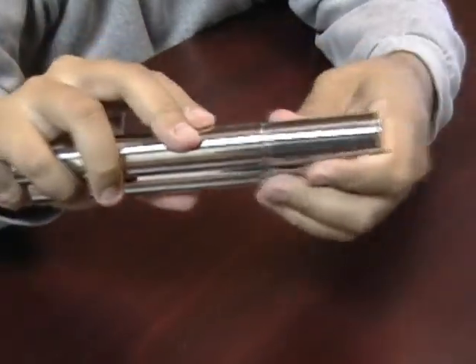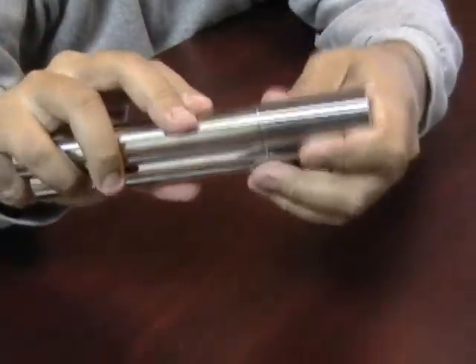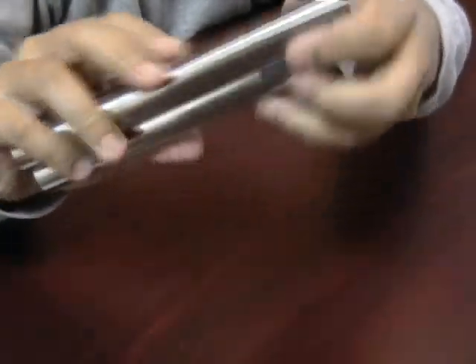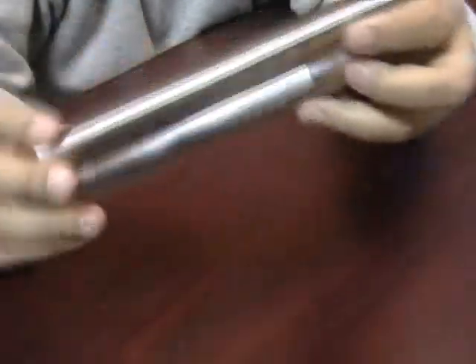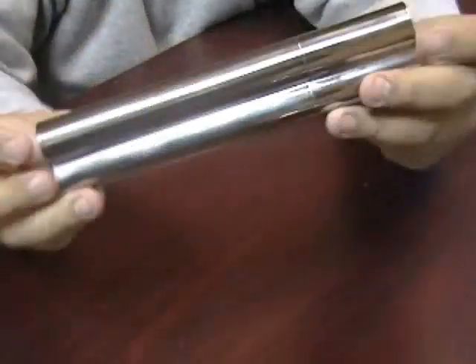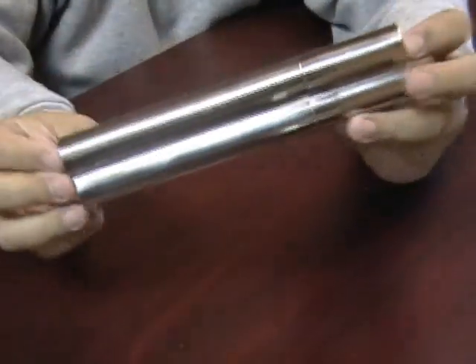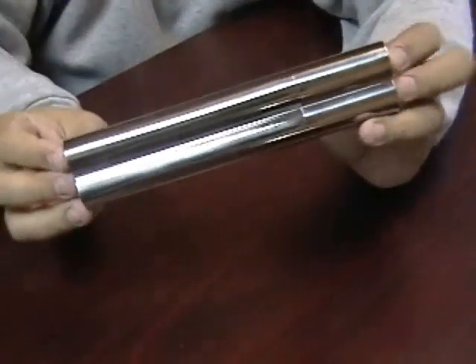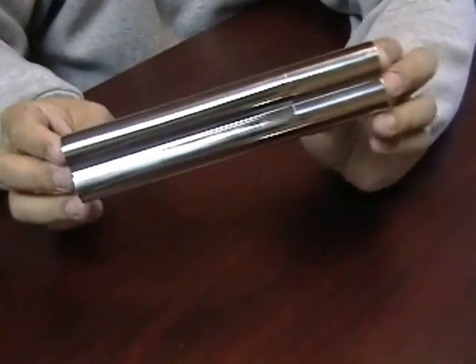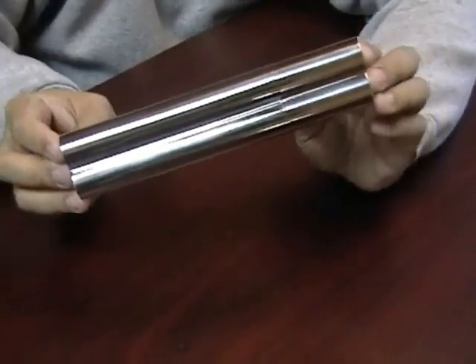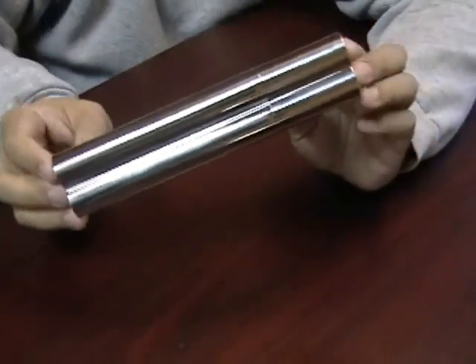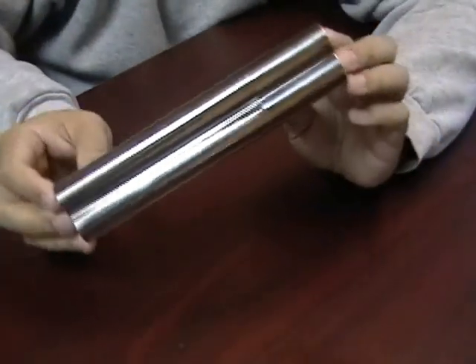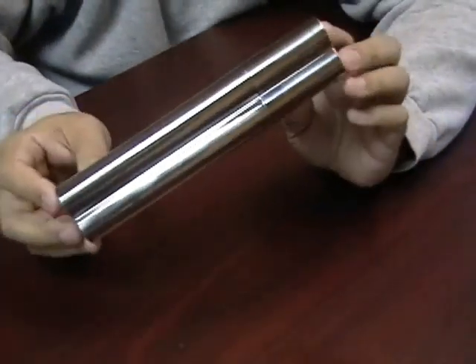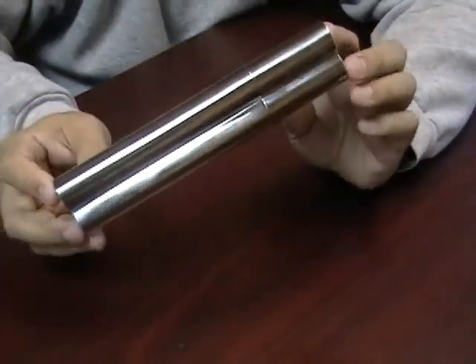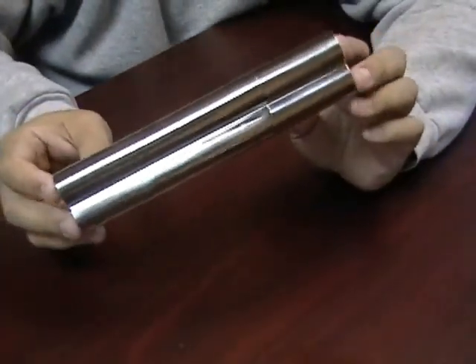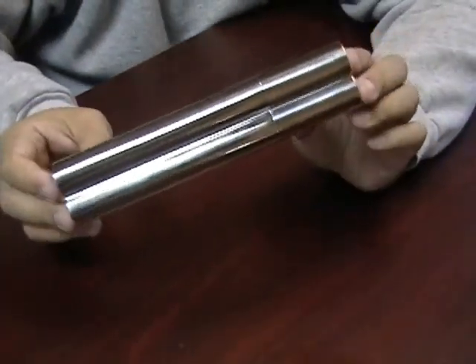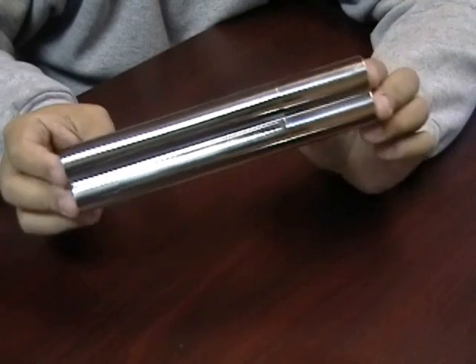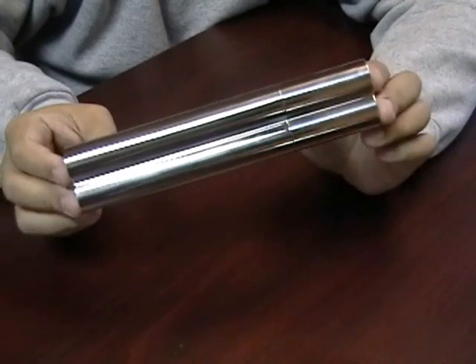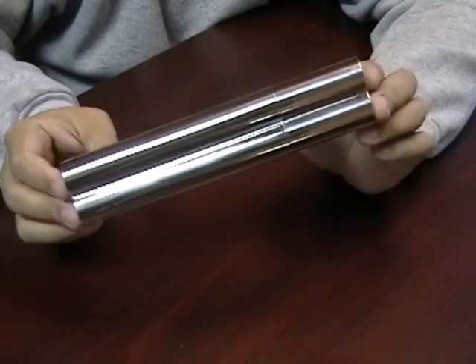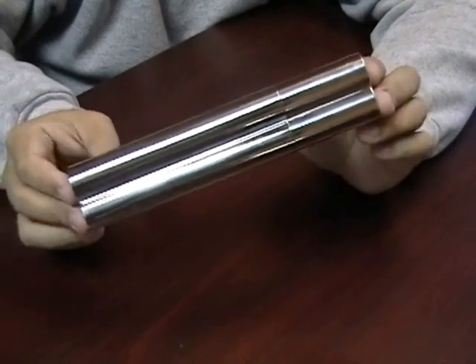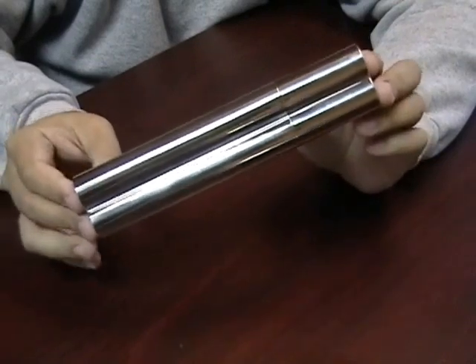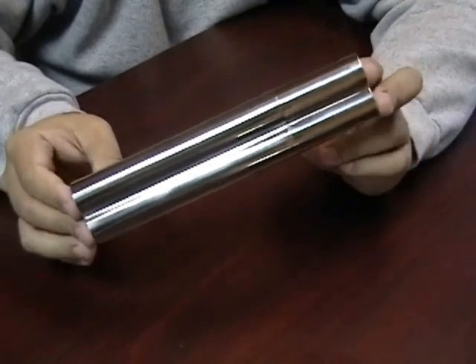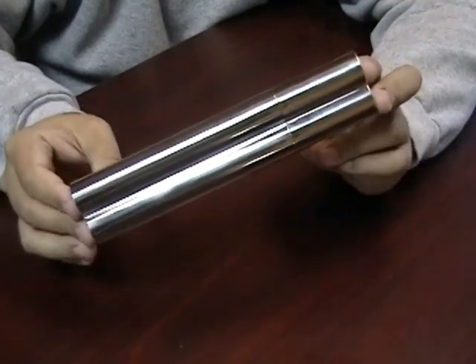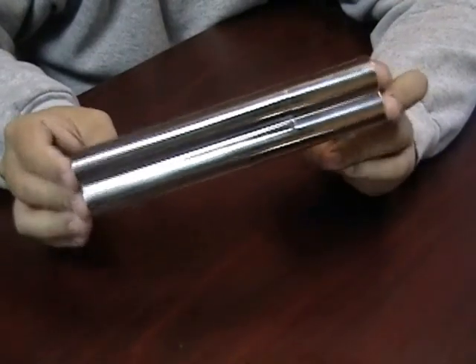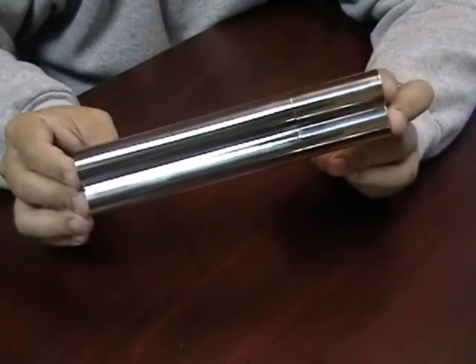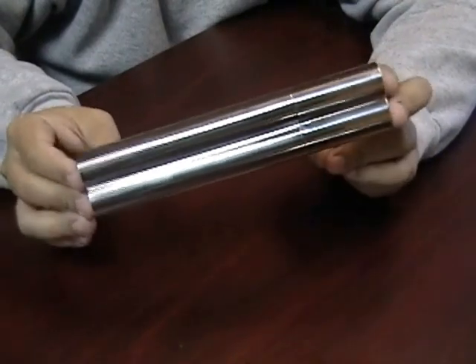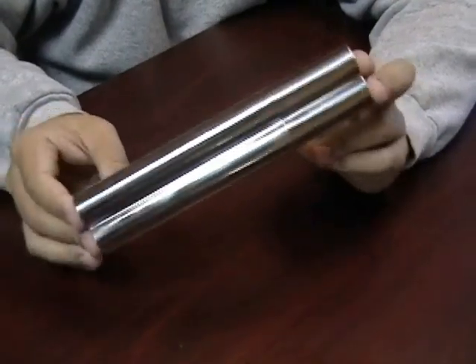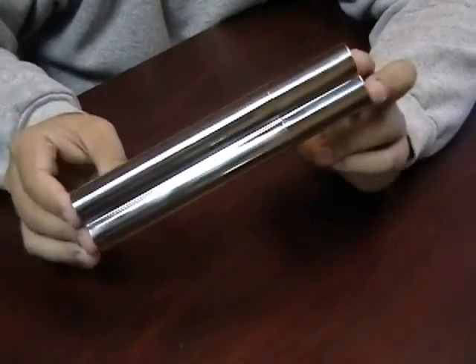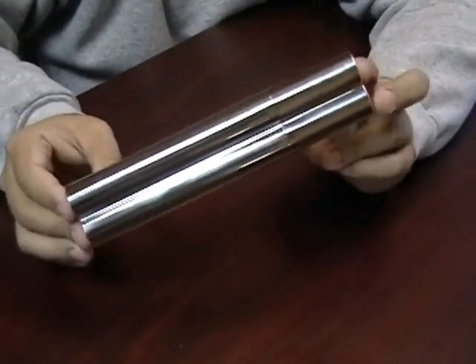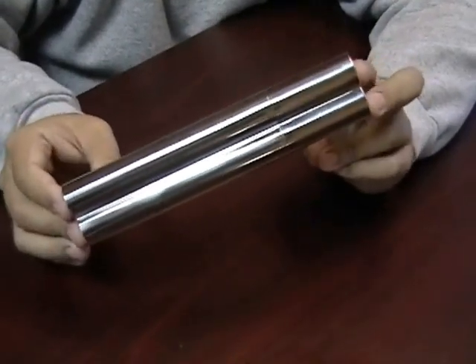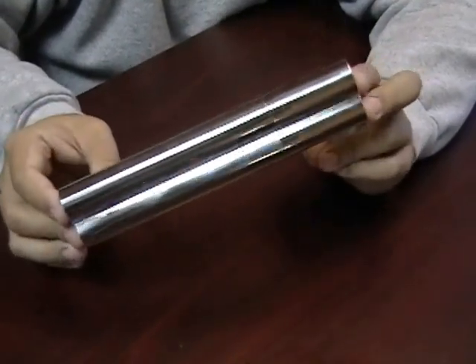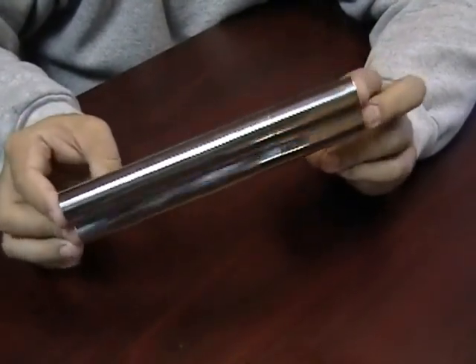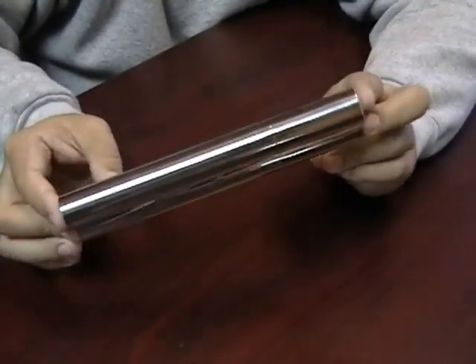This is a tube, it is not a humidor, so it's meant for storing your cigars for one or two days maximum.